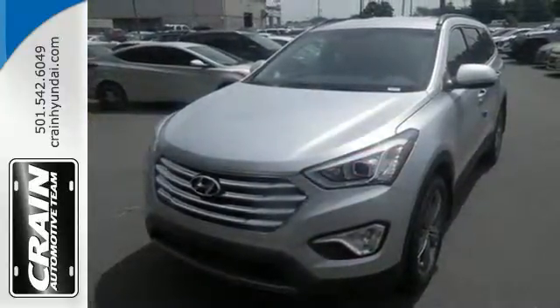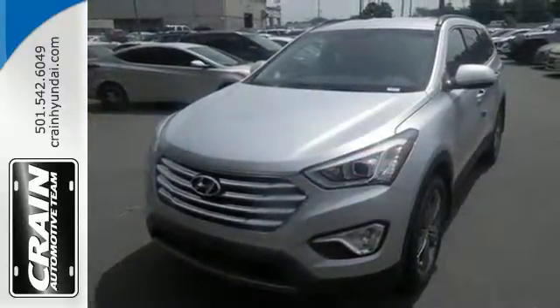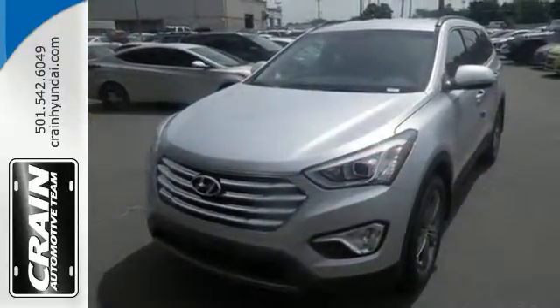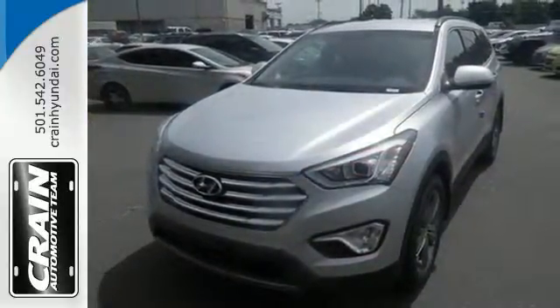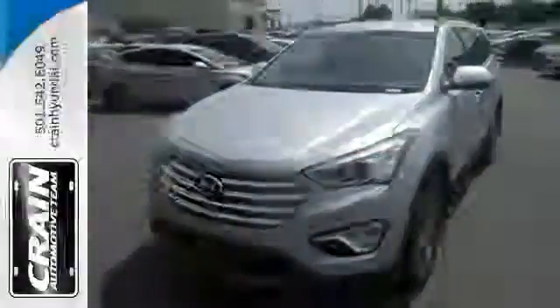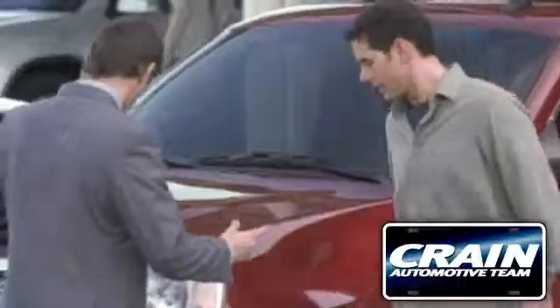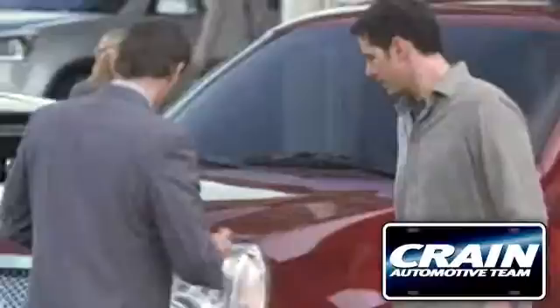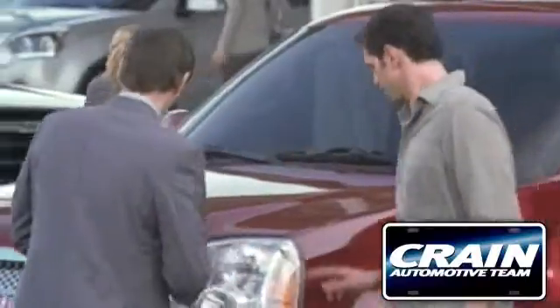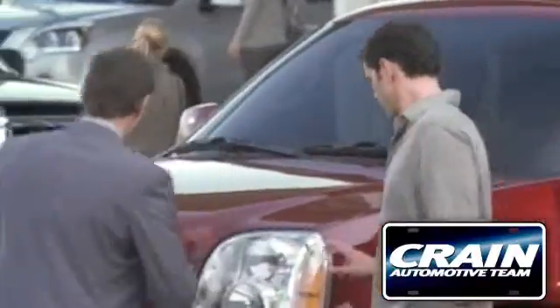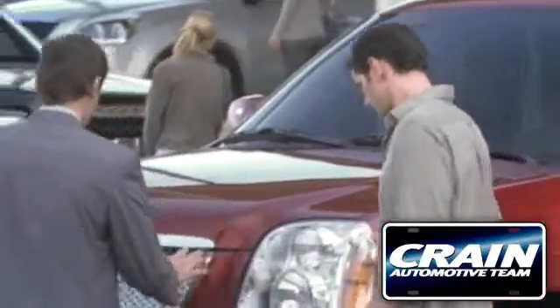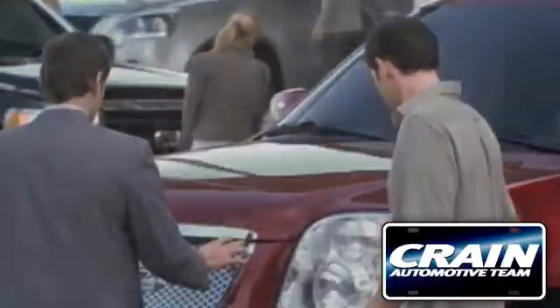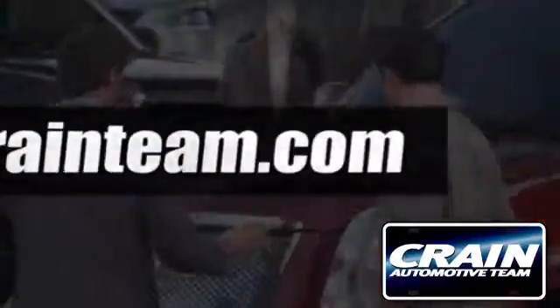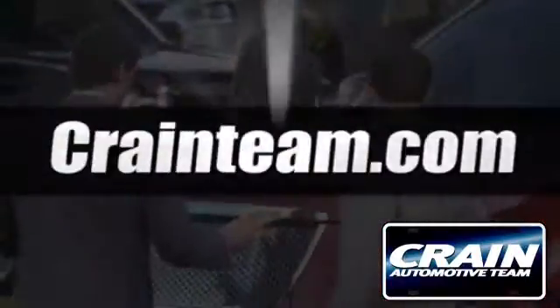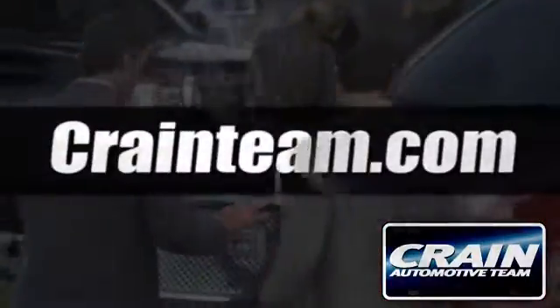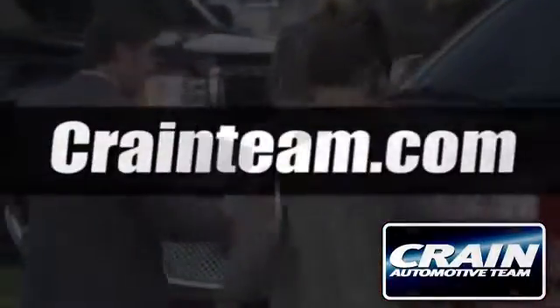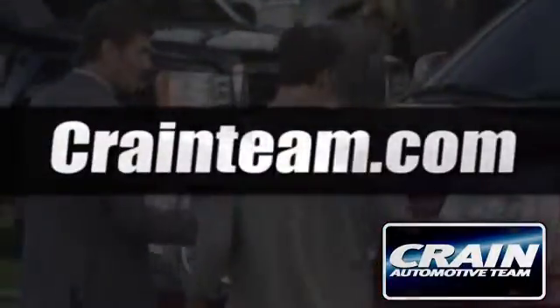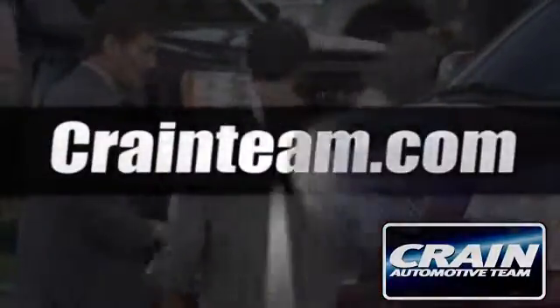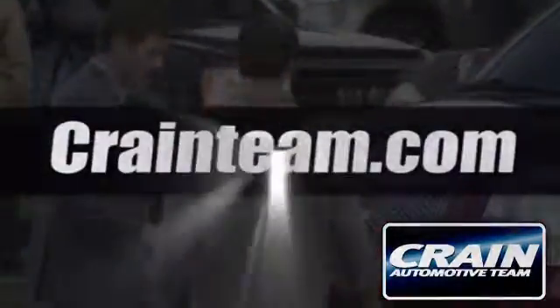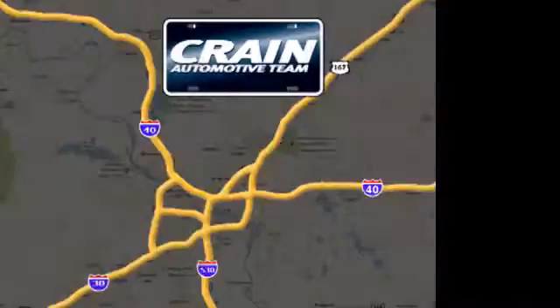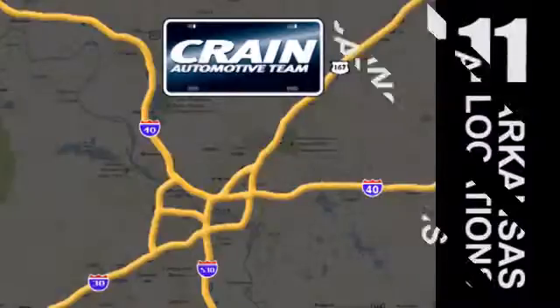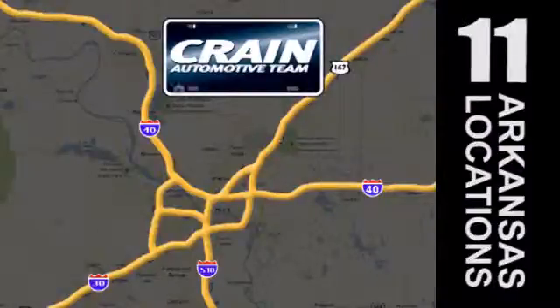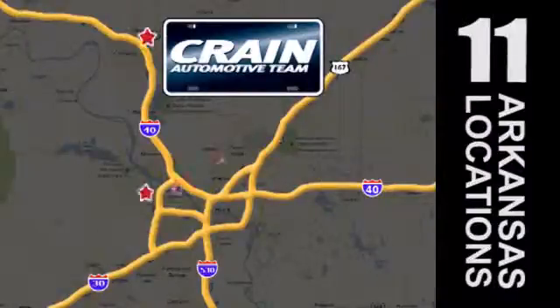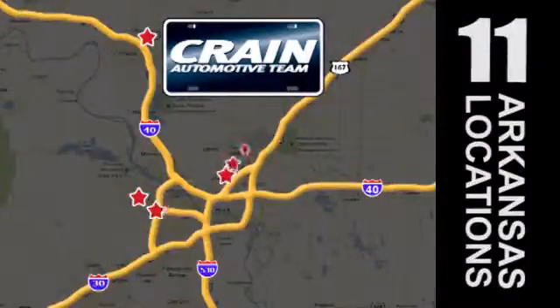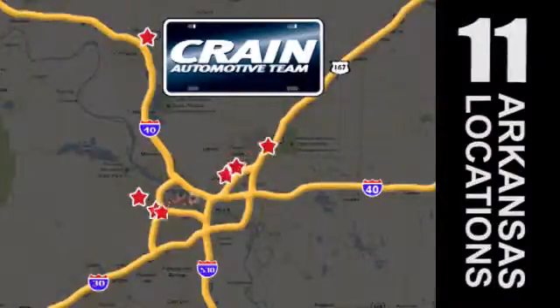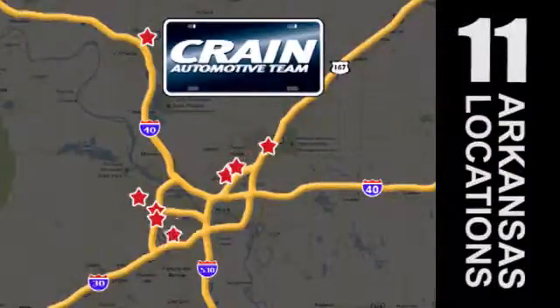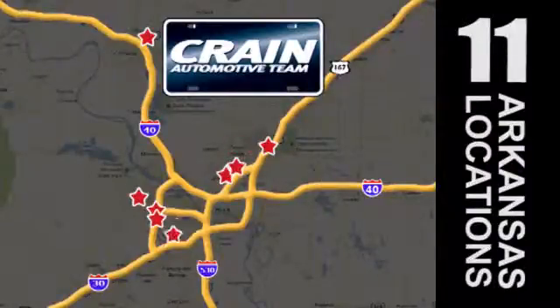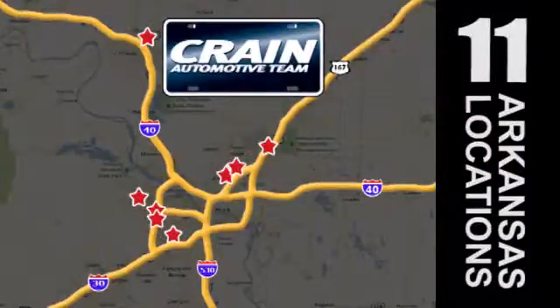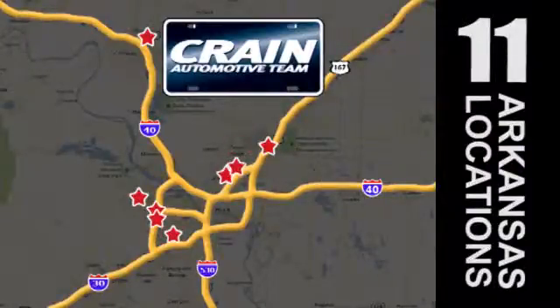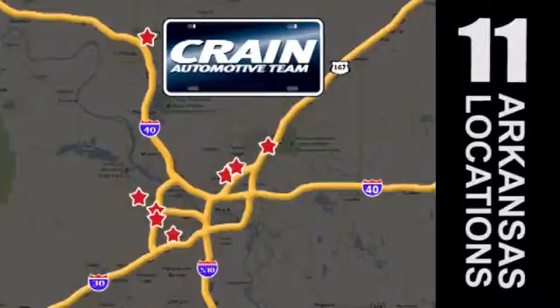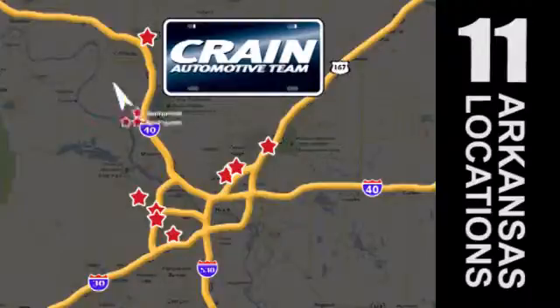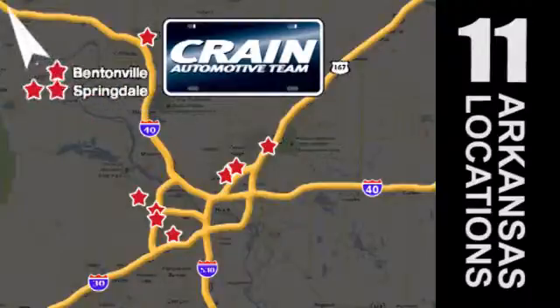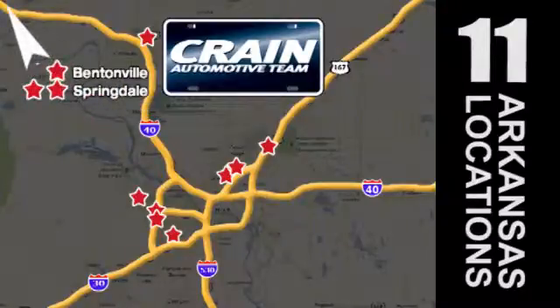Visit us anytime at crane-team.com. Crane Team's got them! Crane Team.com!